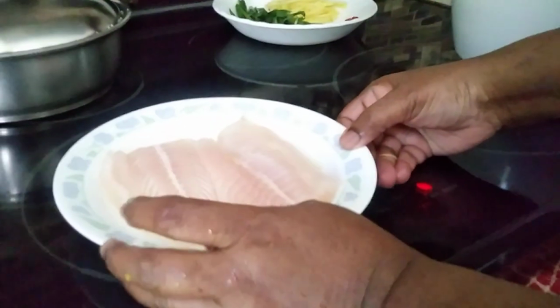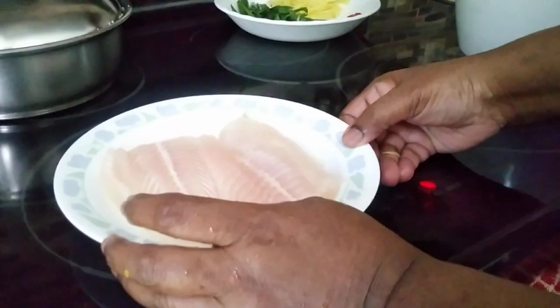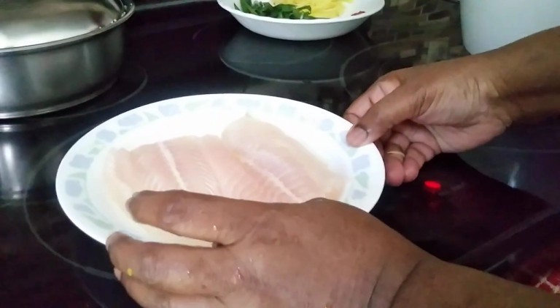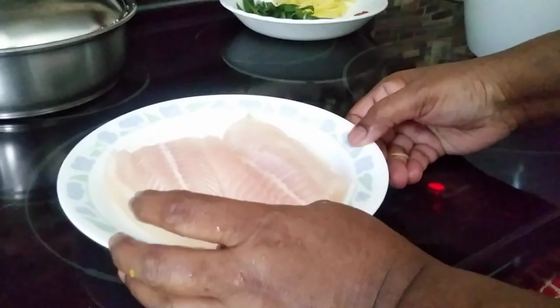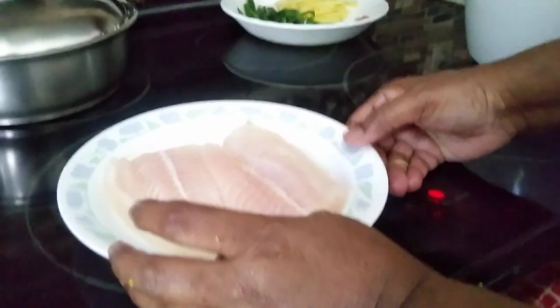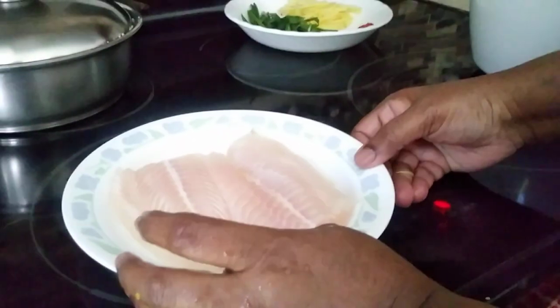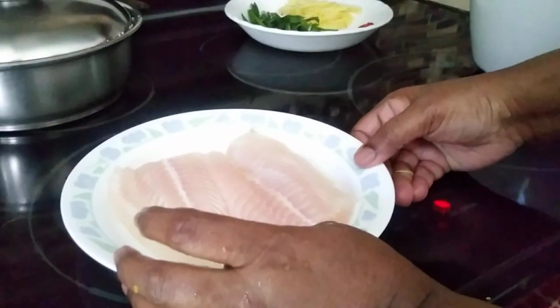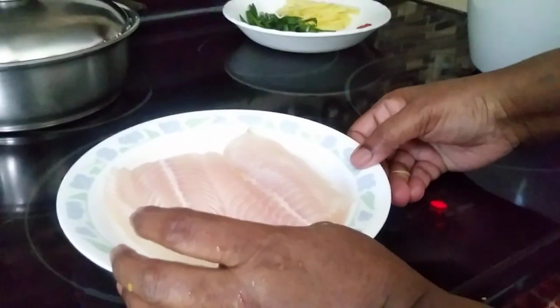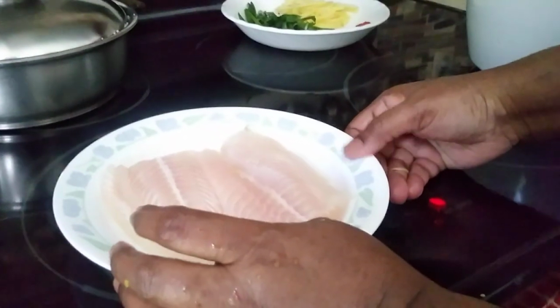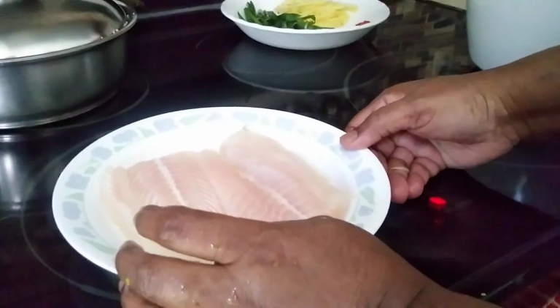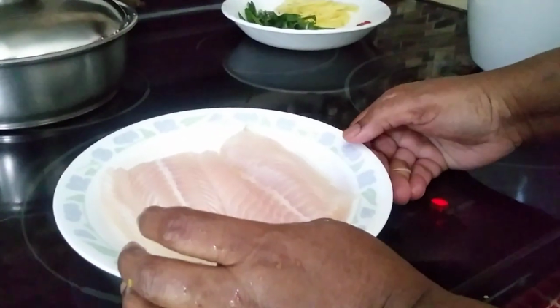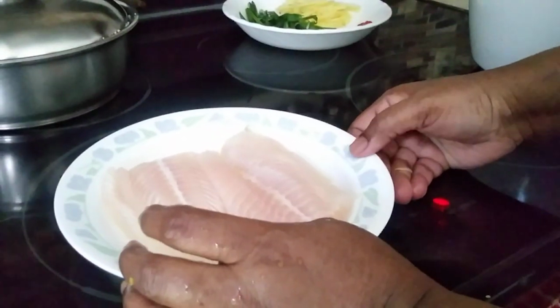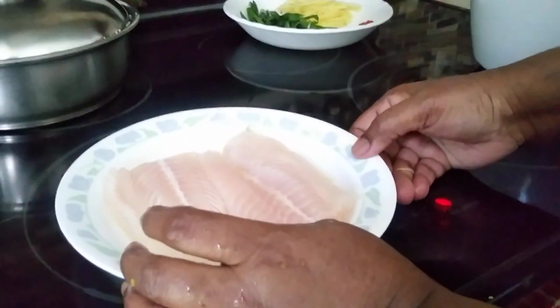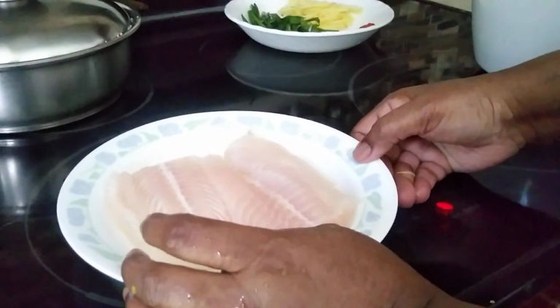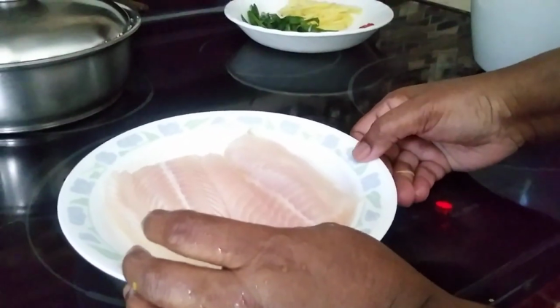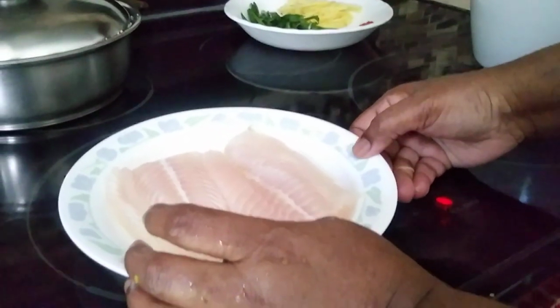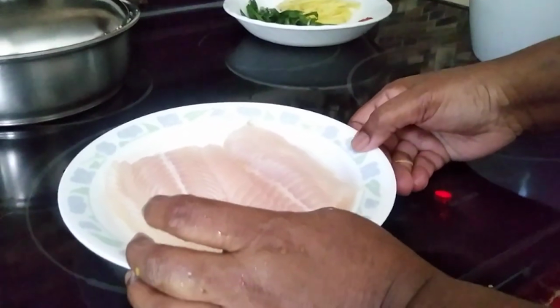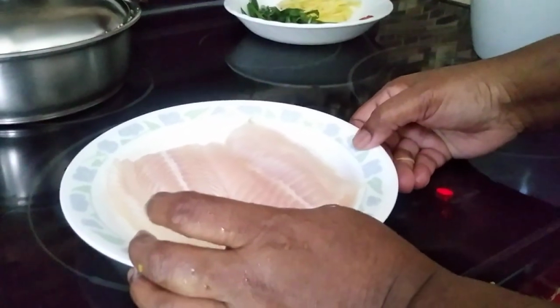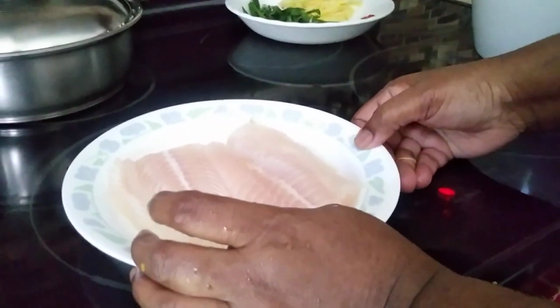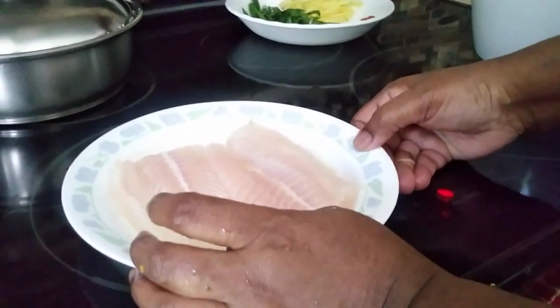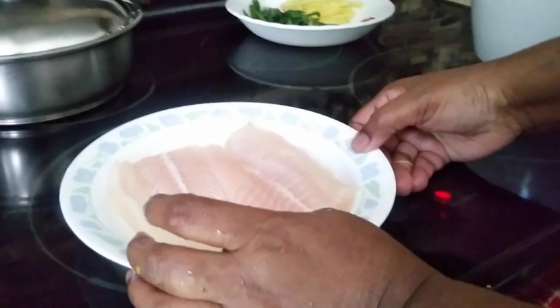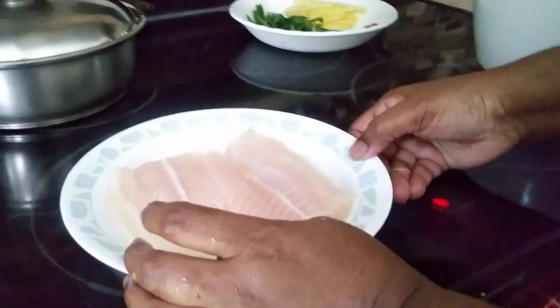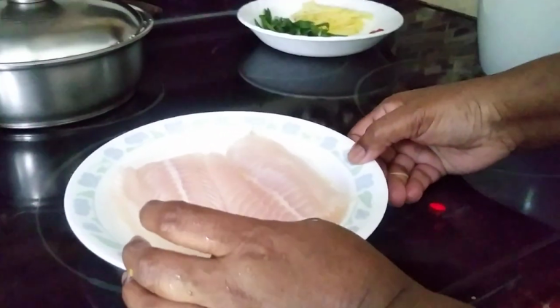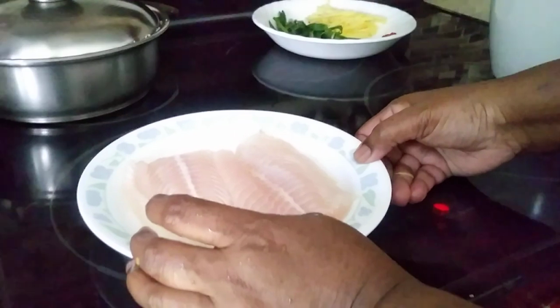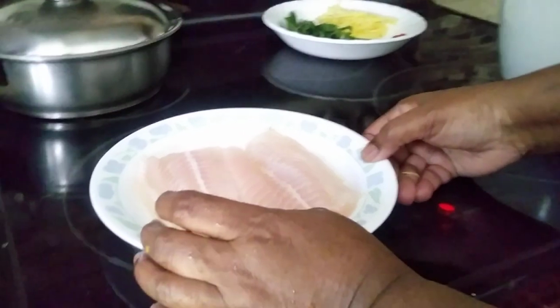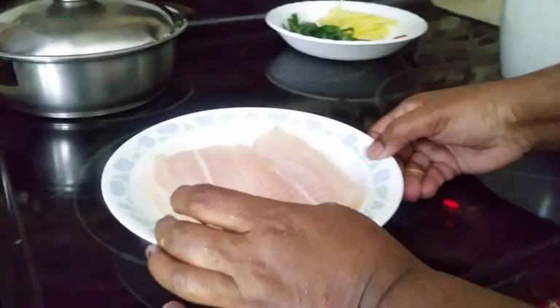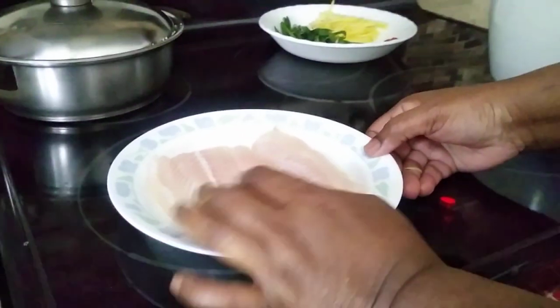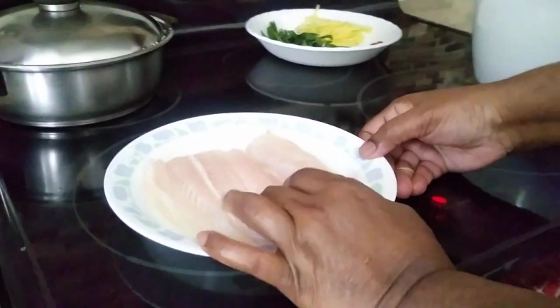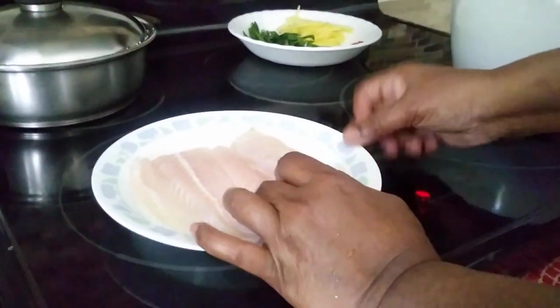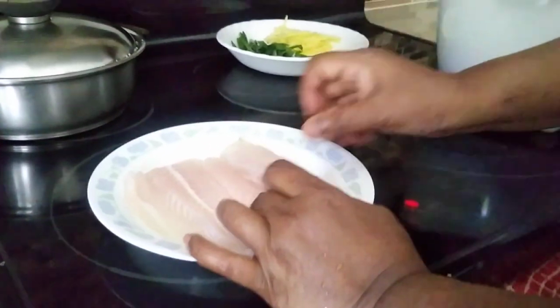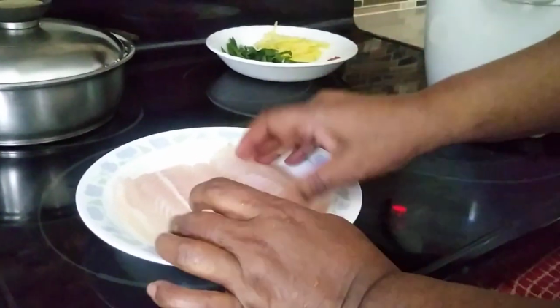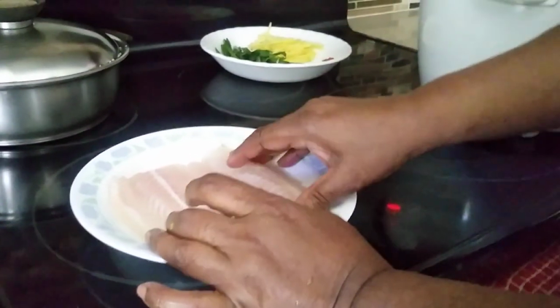Viewers, welcome to Kumari's Home Cooking. I hope you are doing fine.